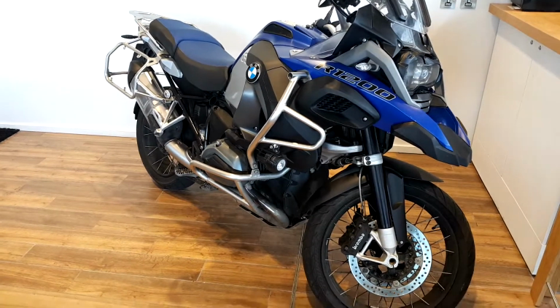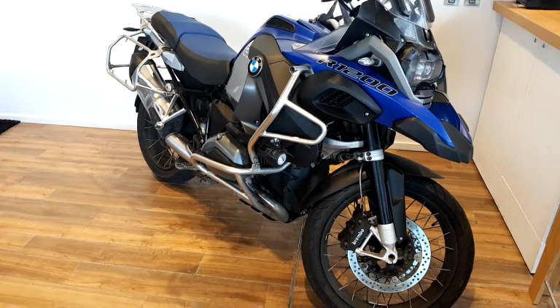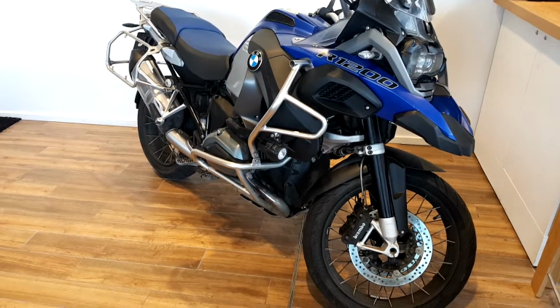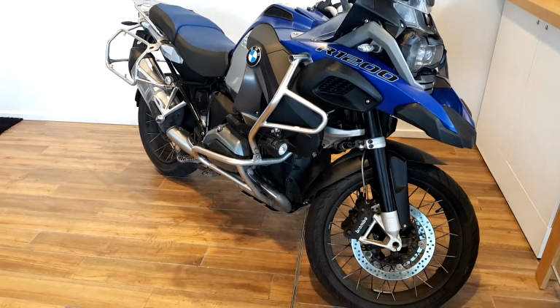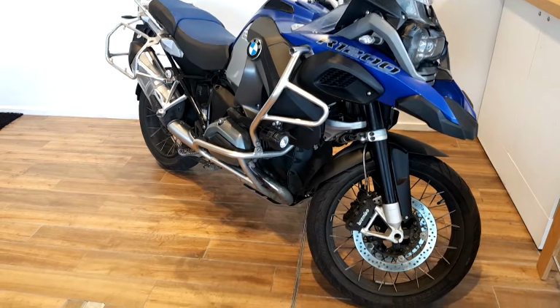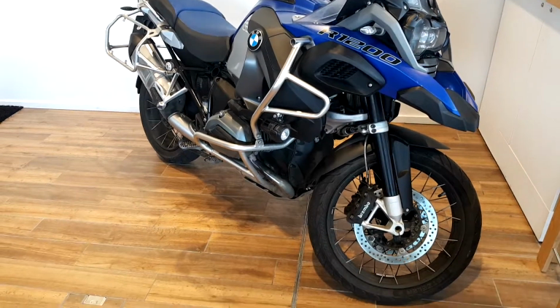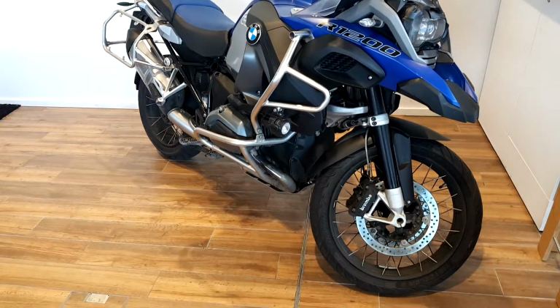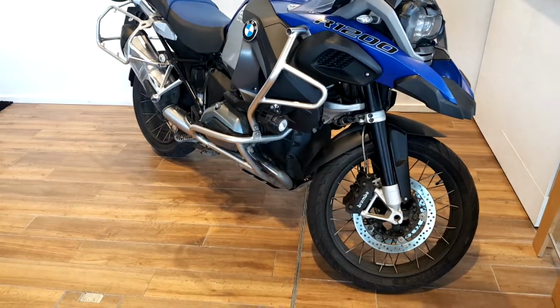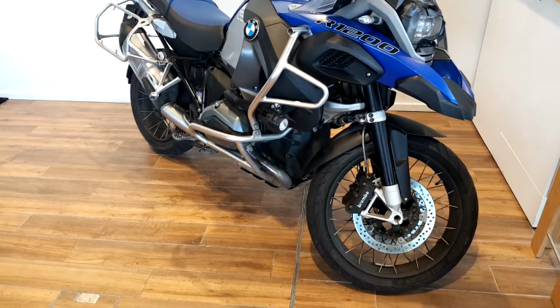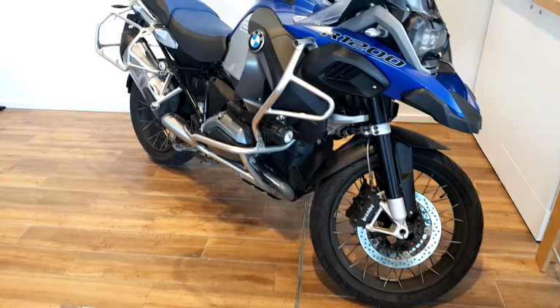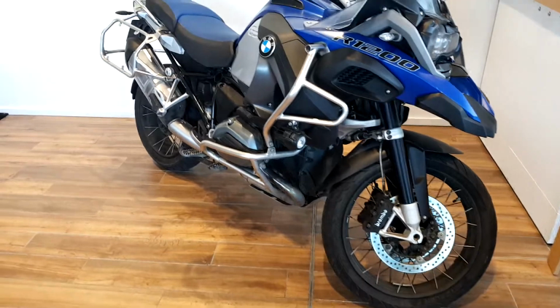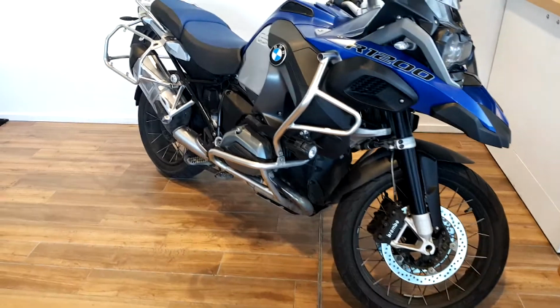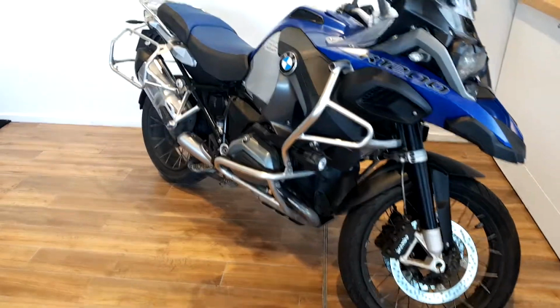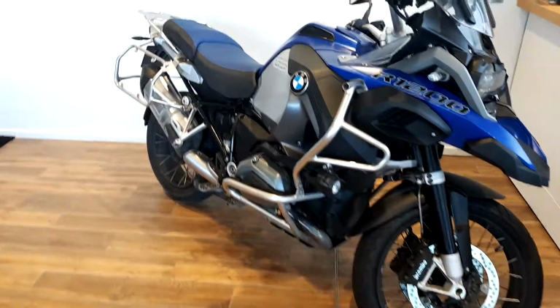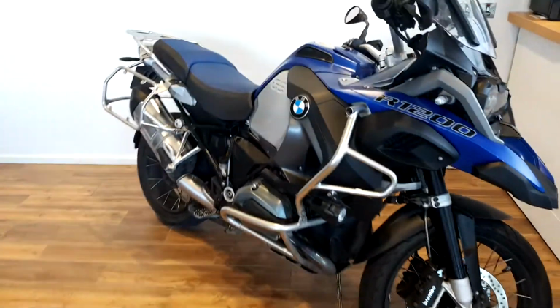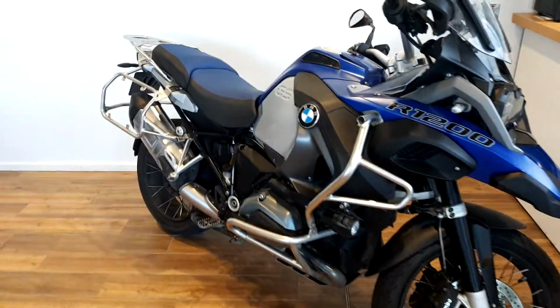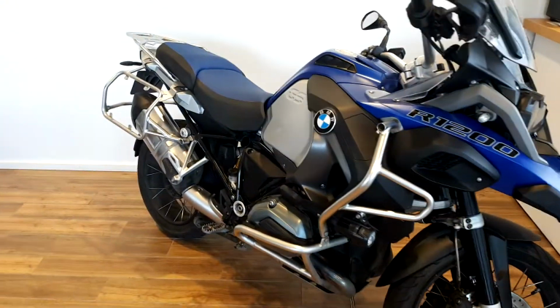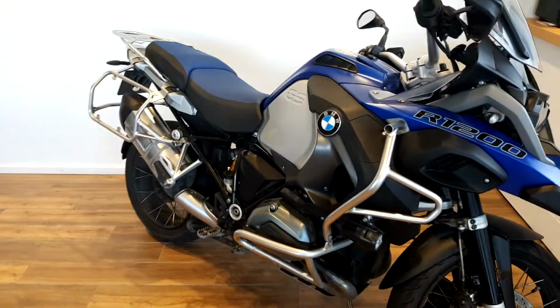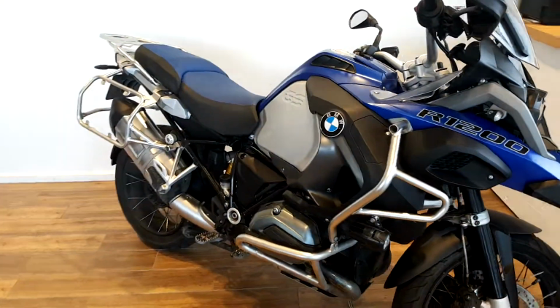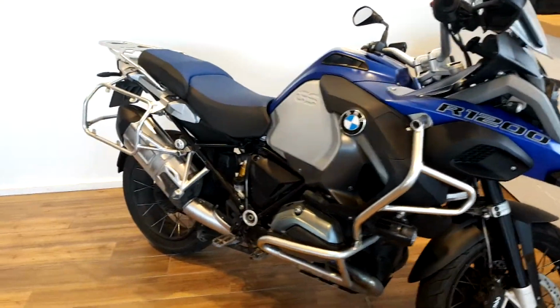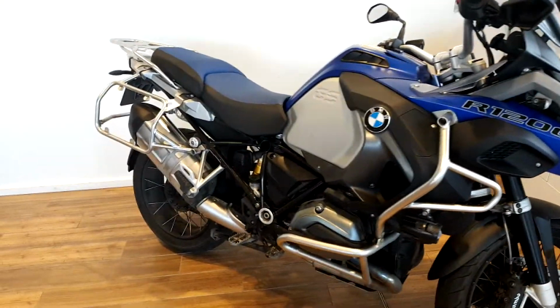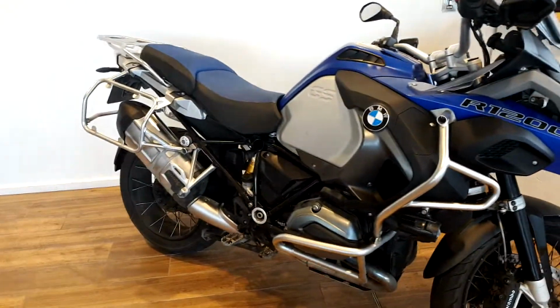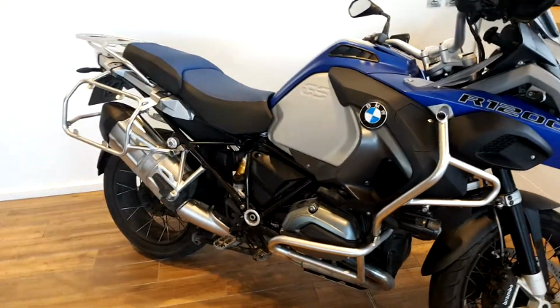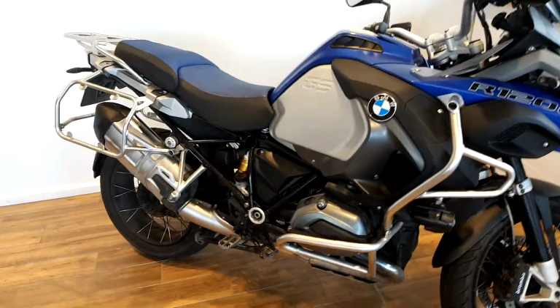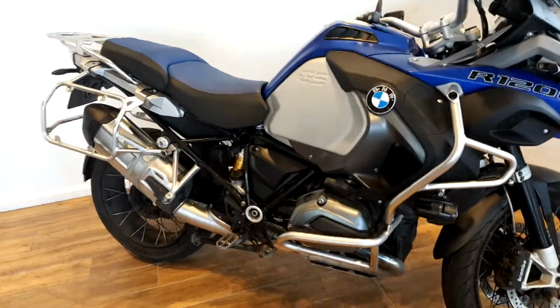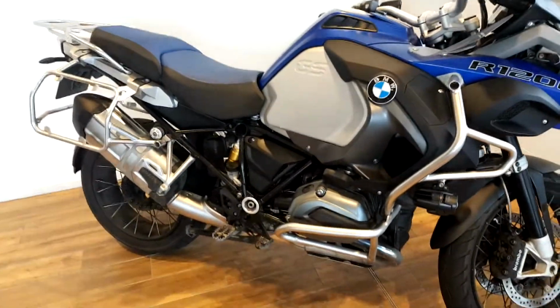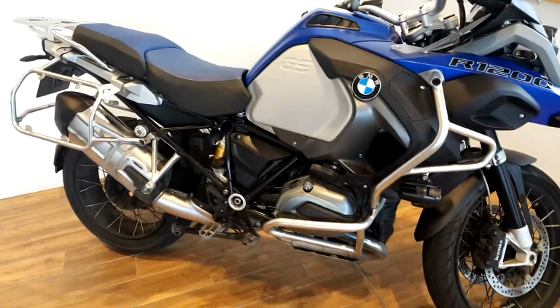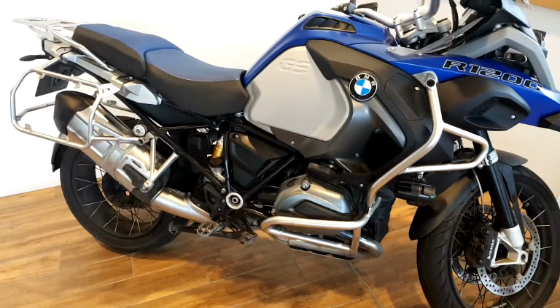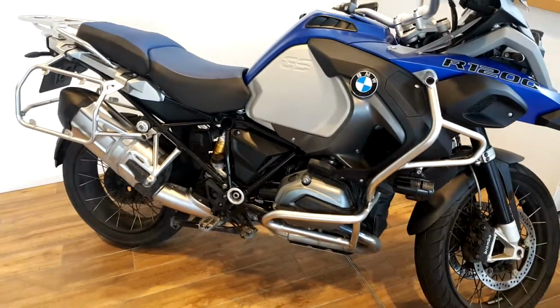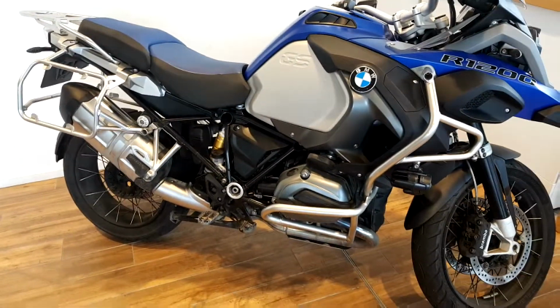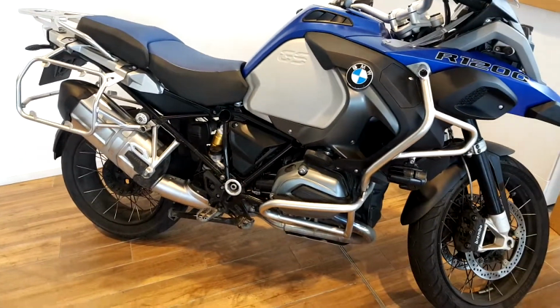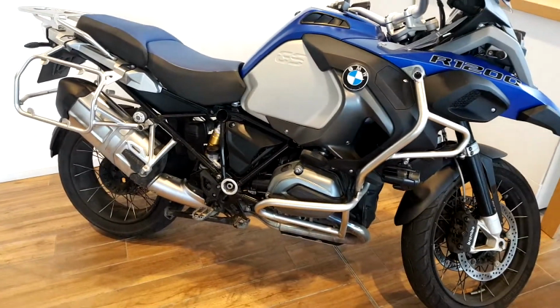If you have any questions or you'd like to know more about the bike, give myself Tom a call on 018647777. Thank you.